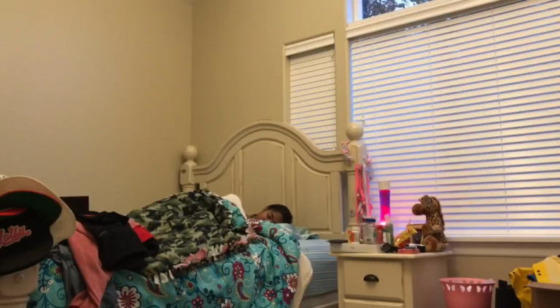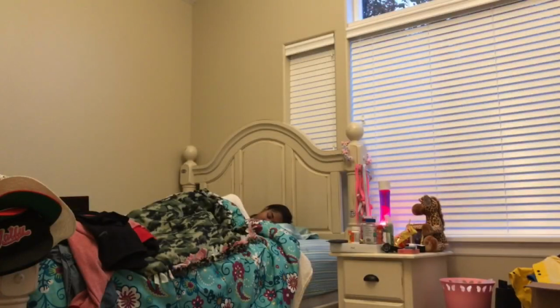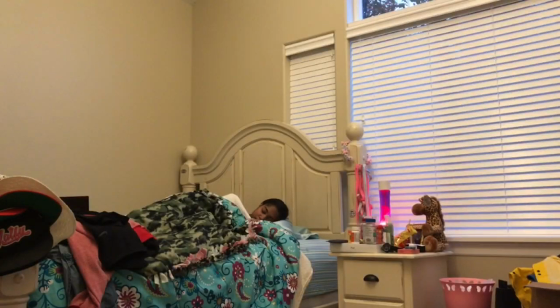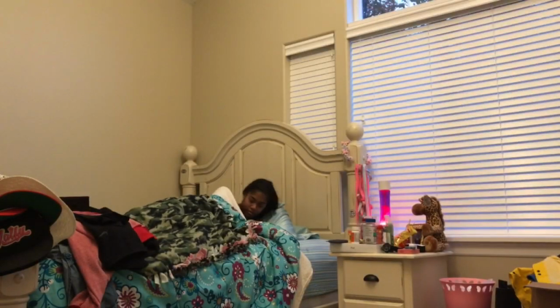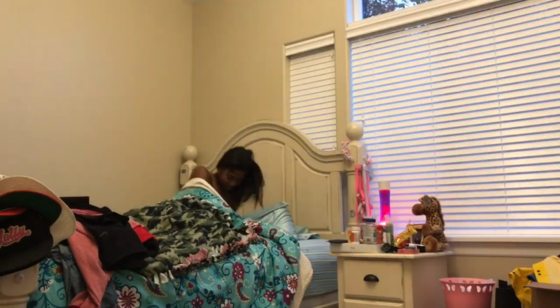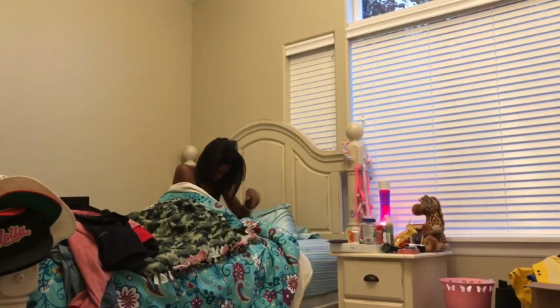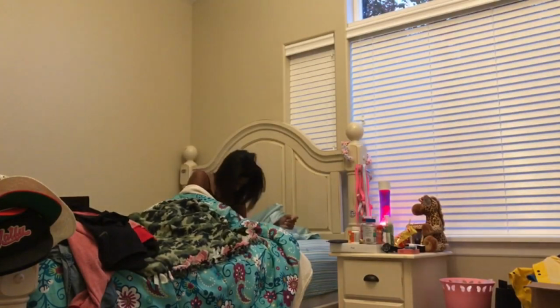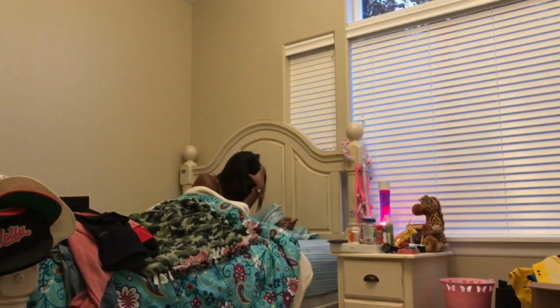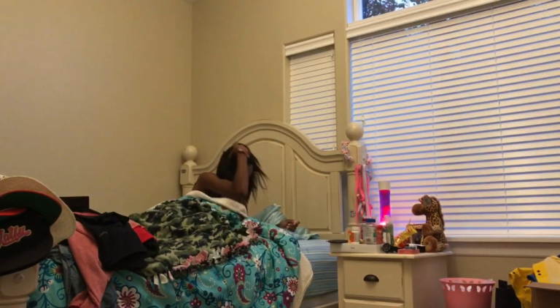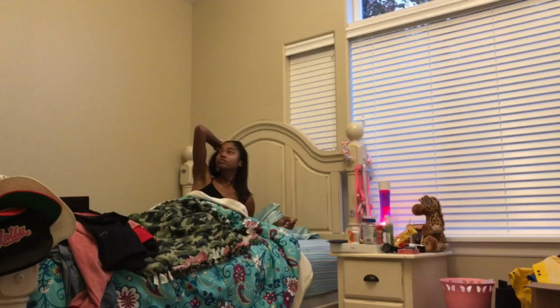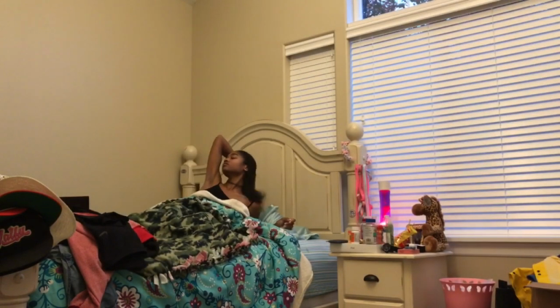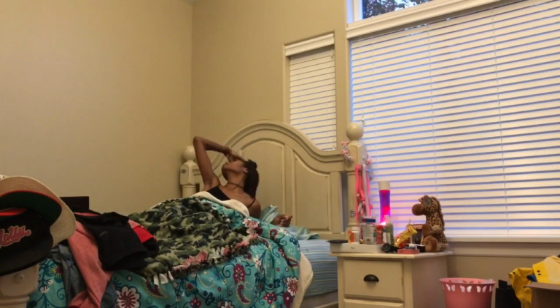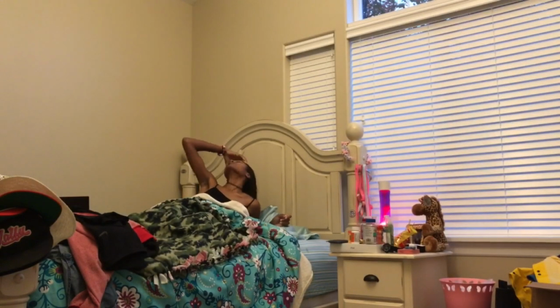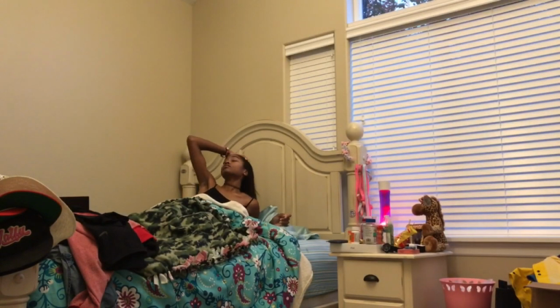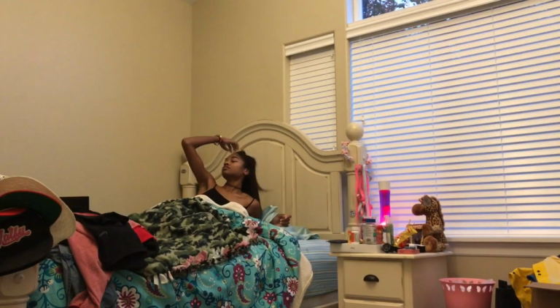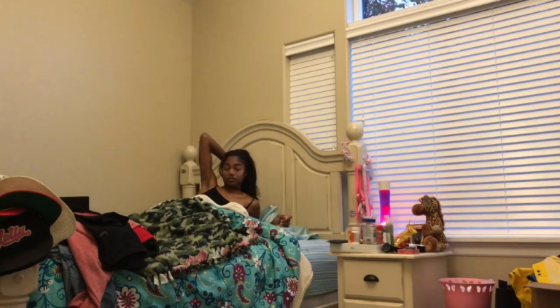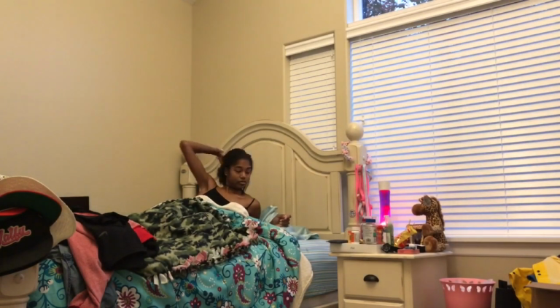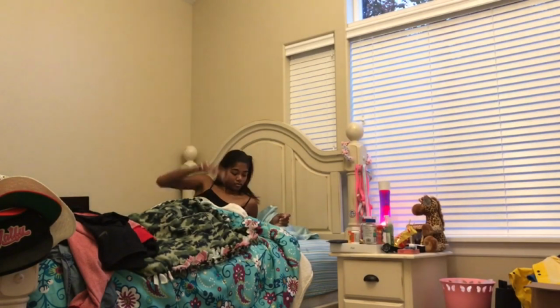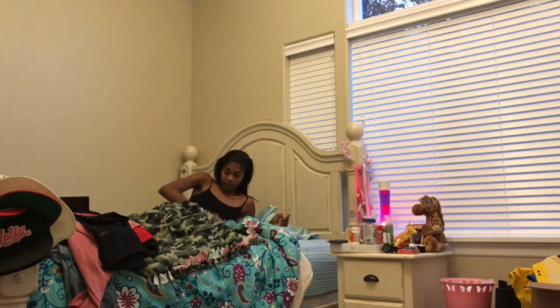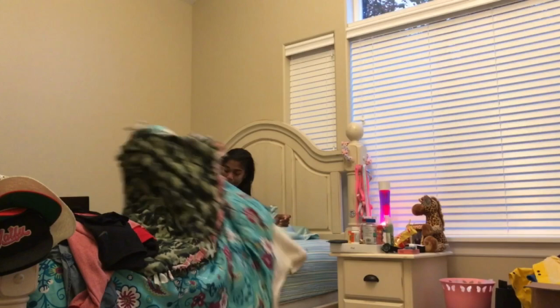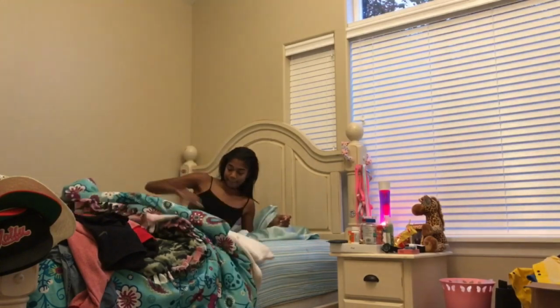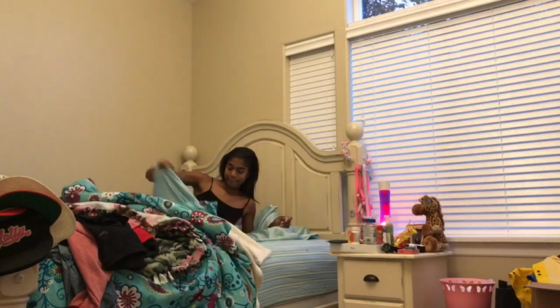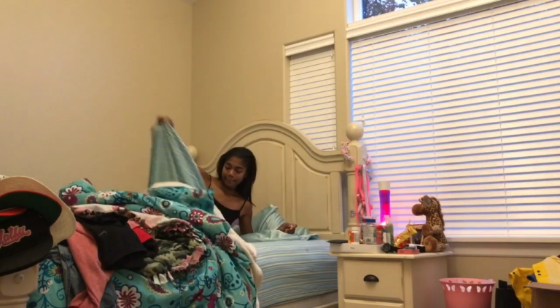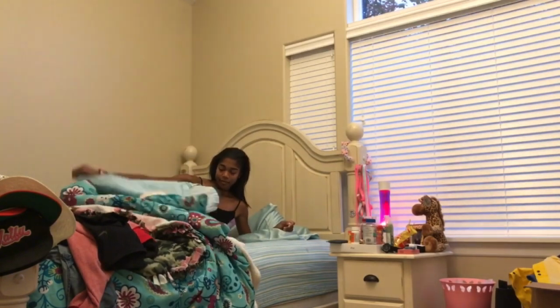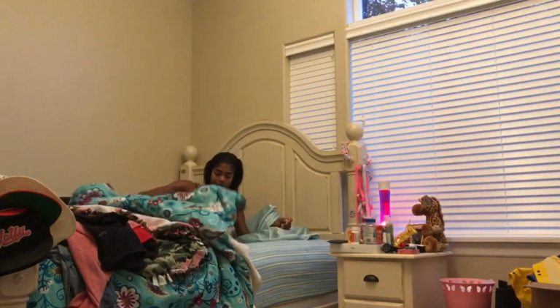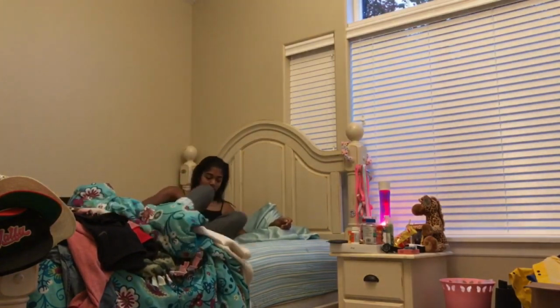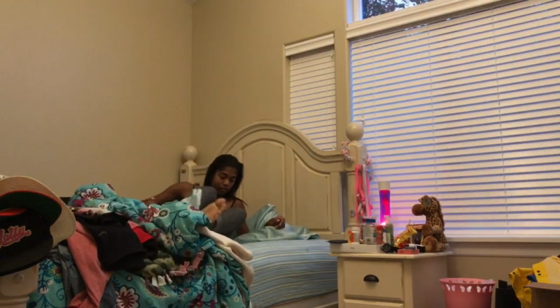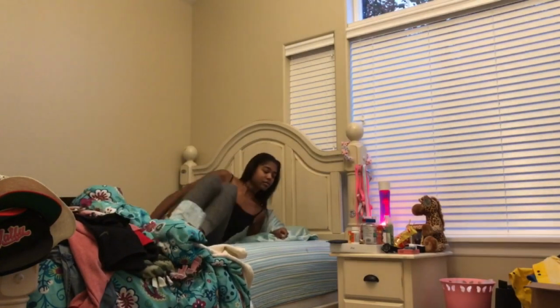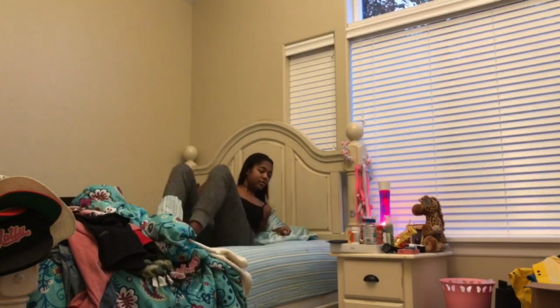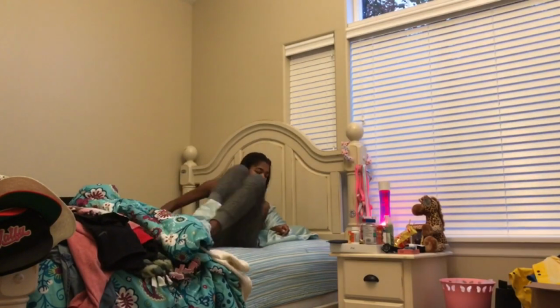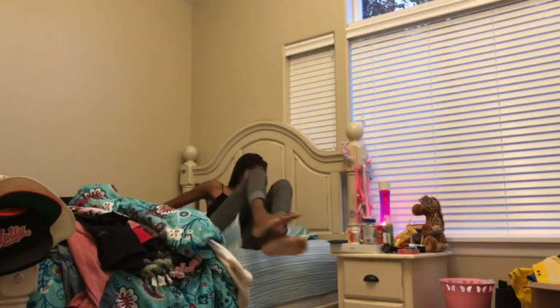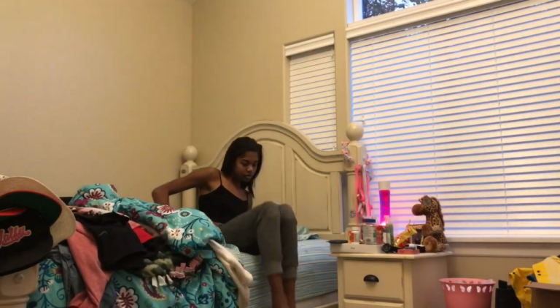Hey guys, welcome back to another video. Today I'm going to be talking about my morning routine and what I do every day when I wake up at 6:30 a.m.